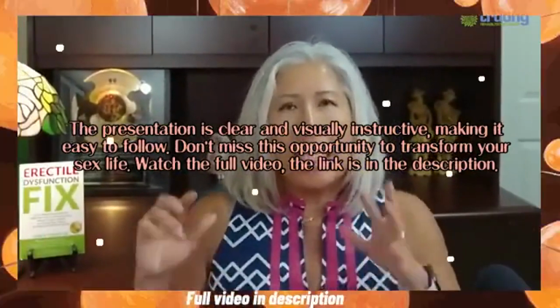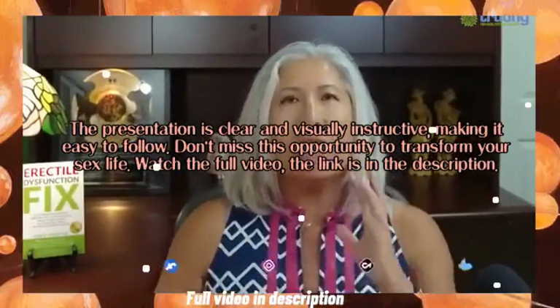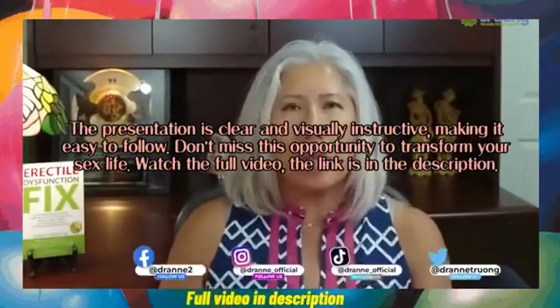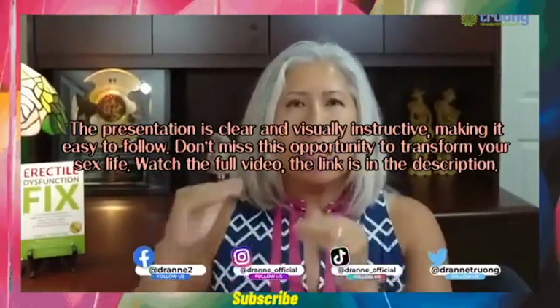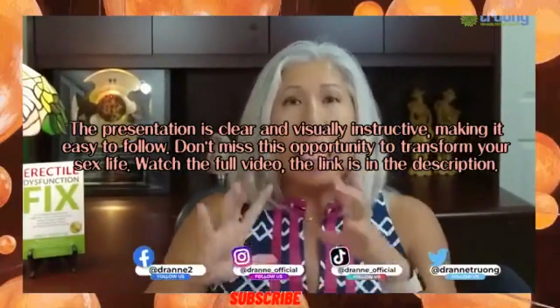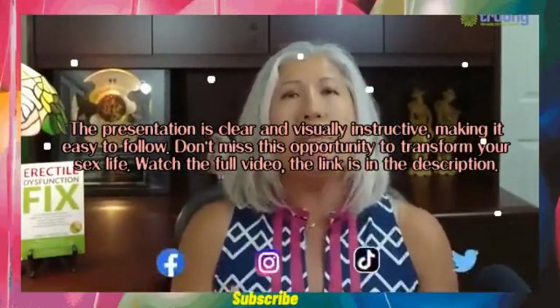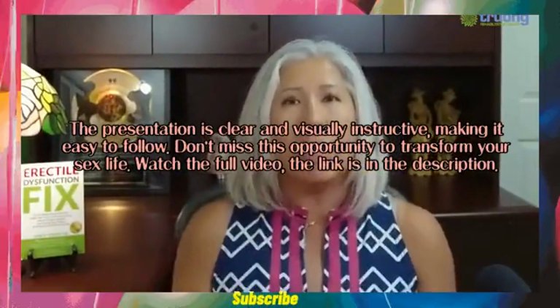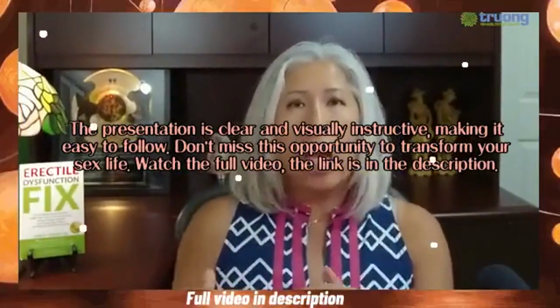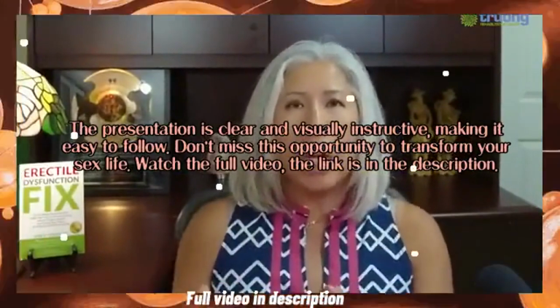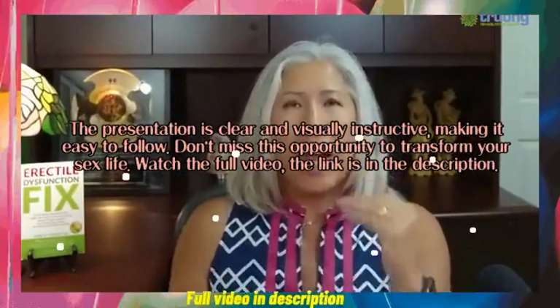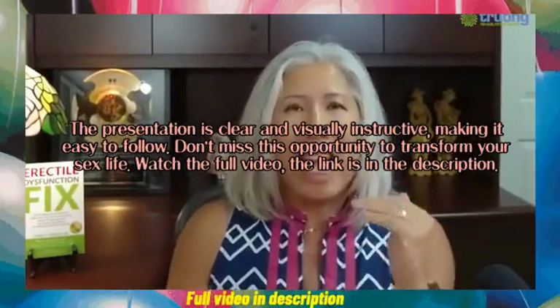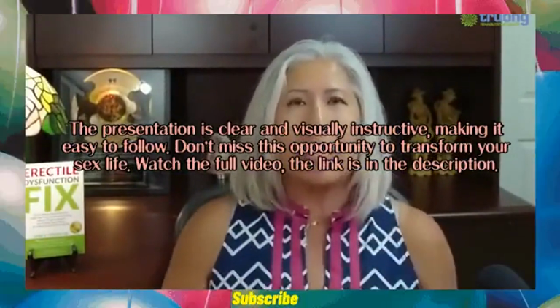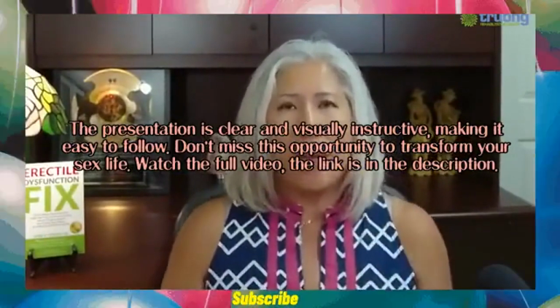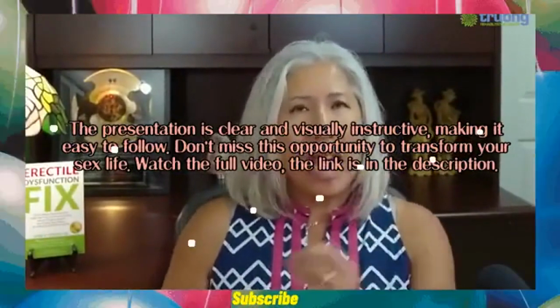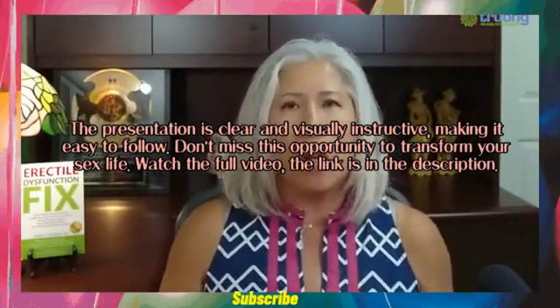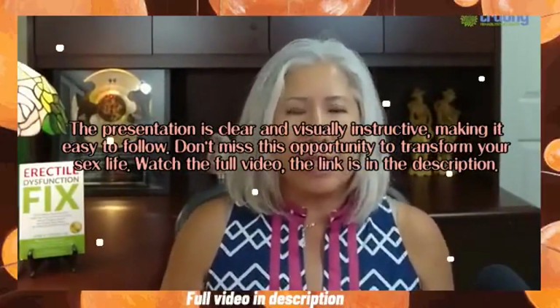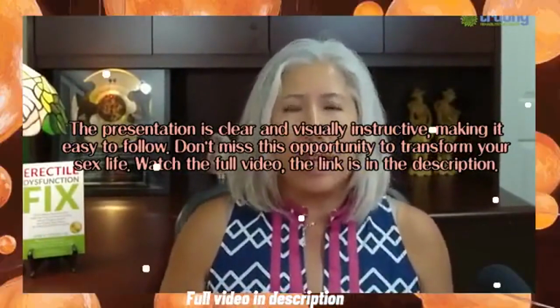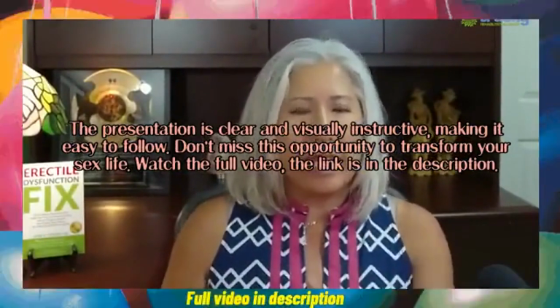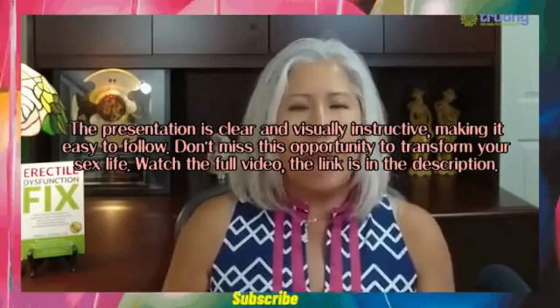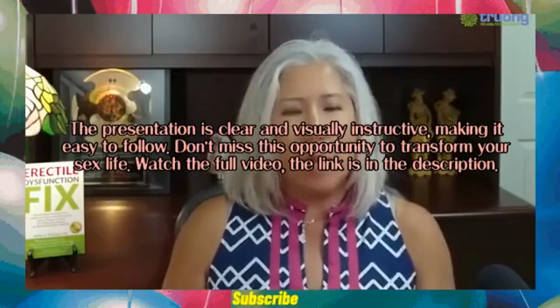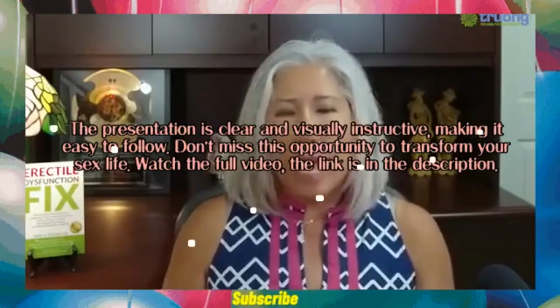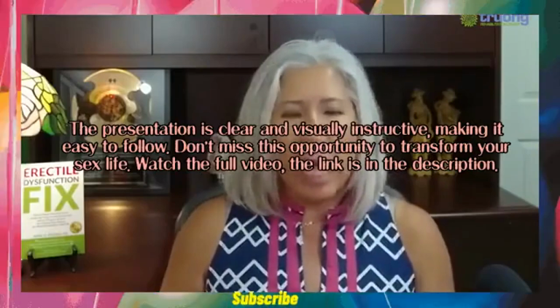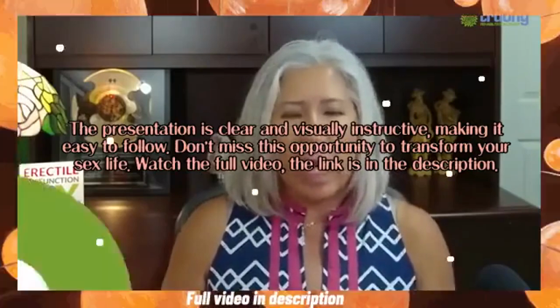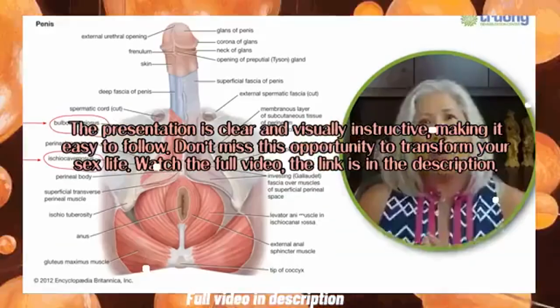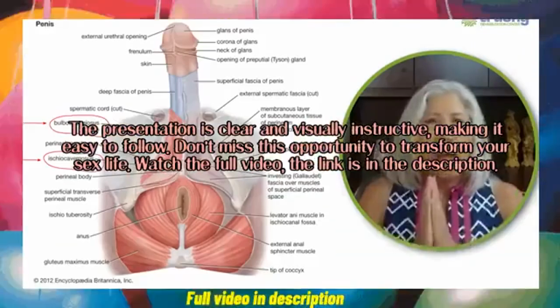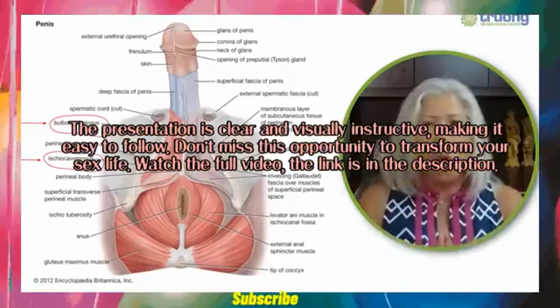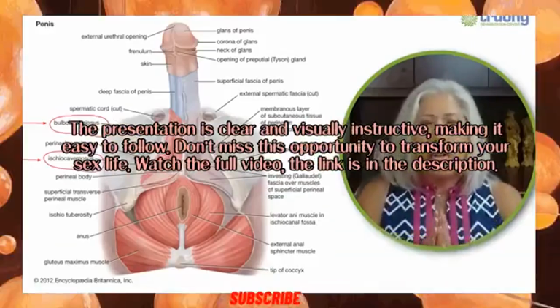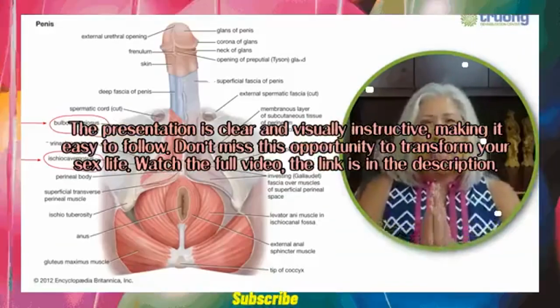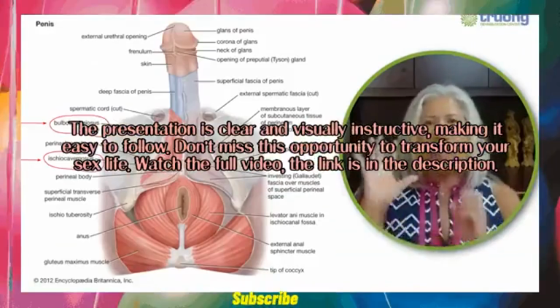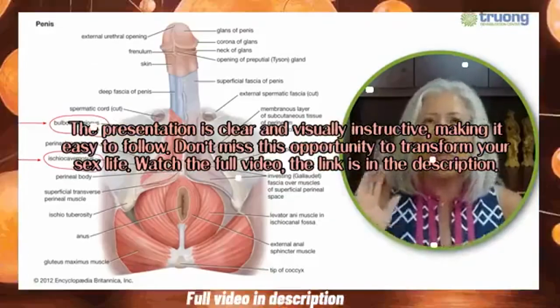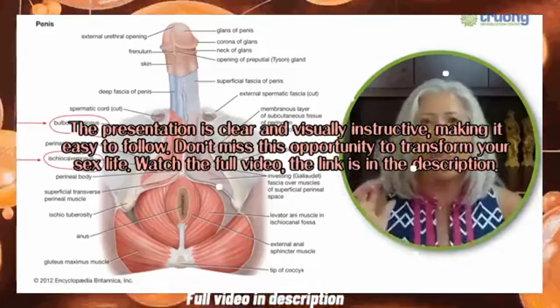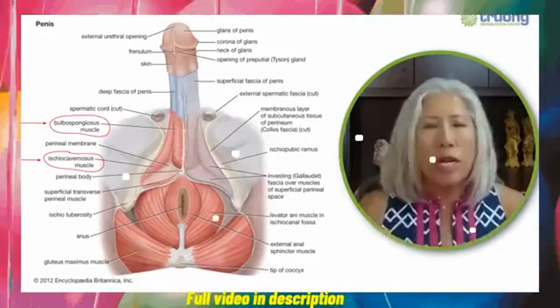Don't miss this opportunity to transform your sex life. Watch the full video — the link is in the description.